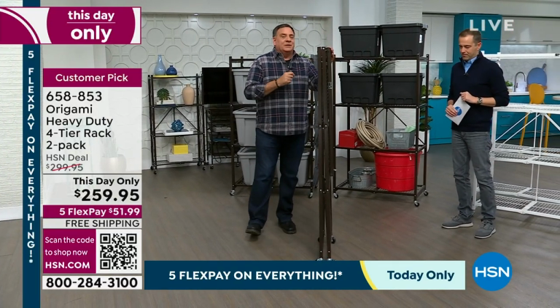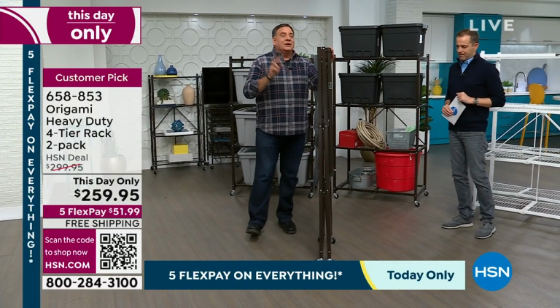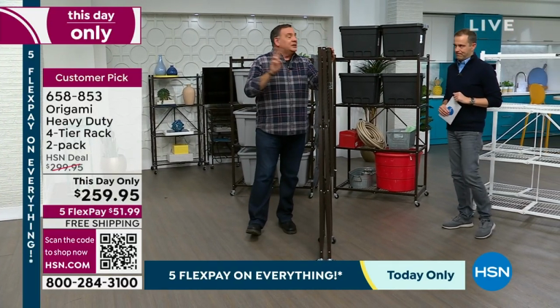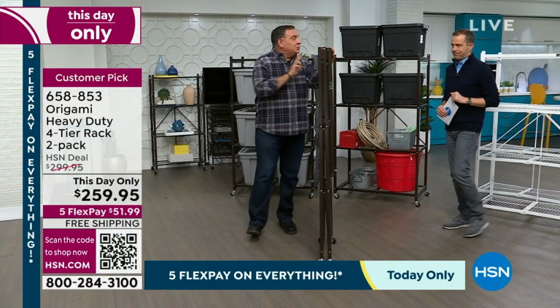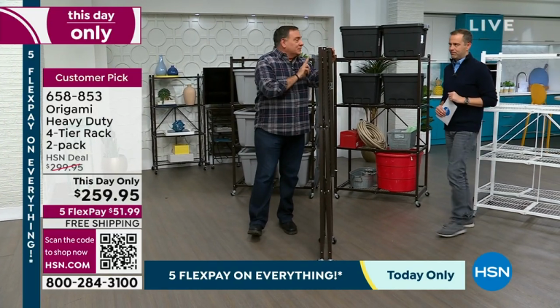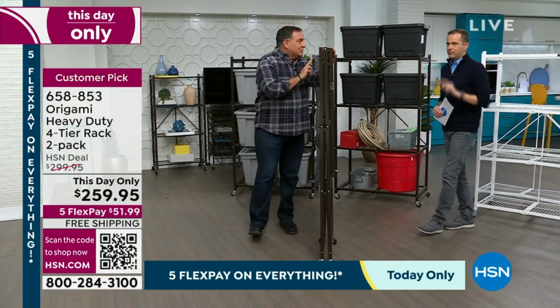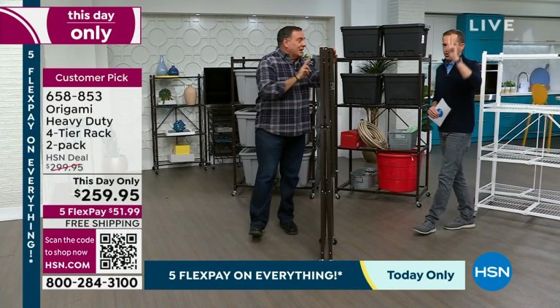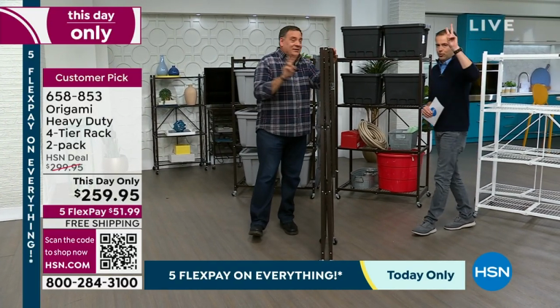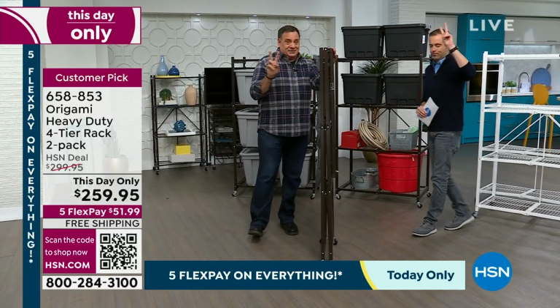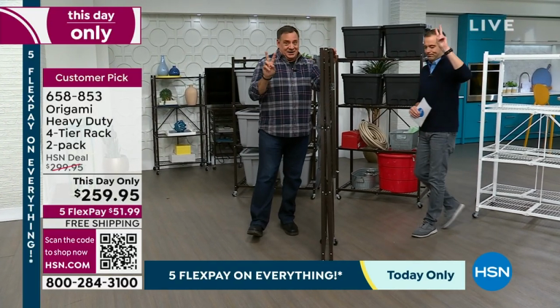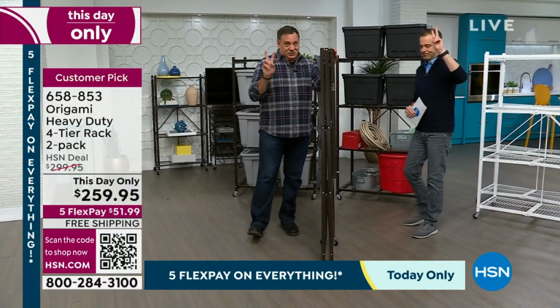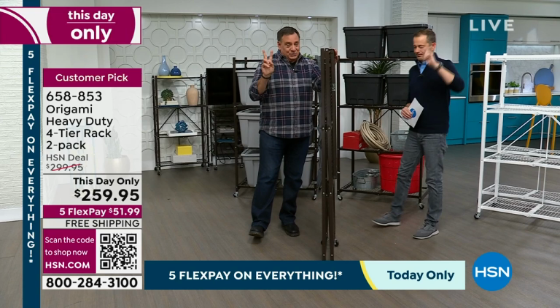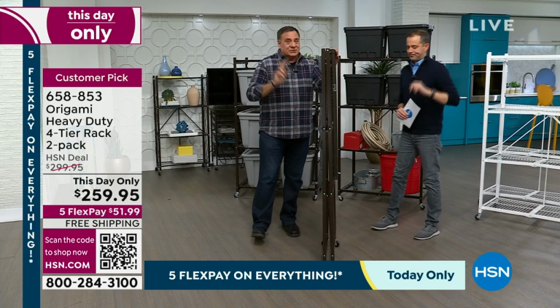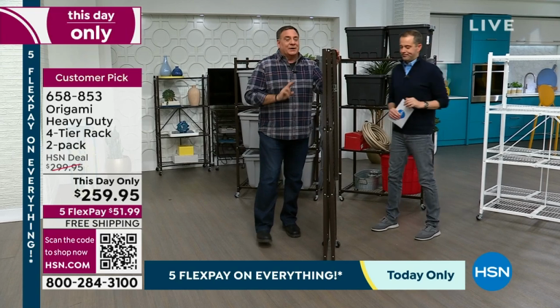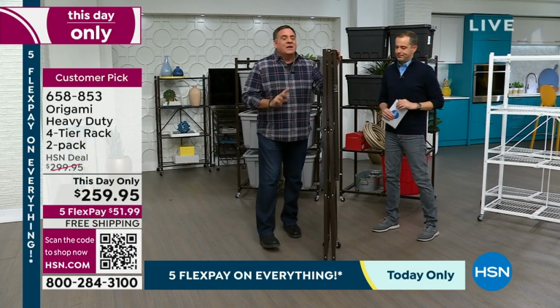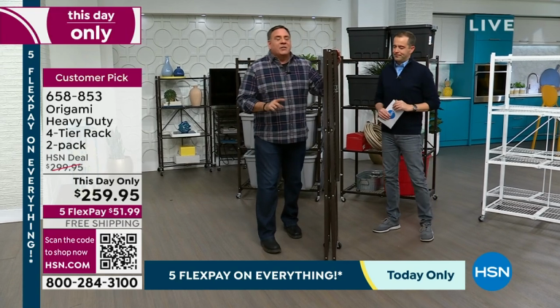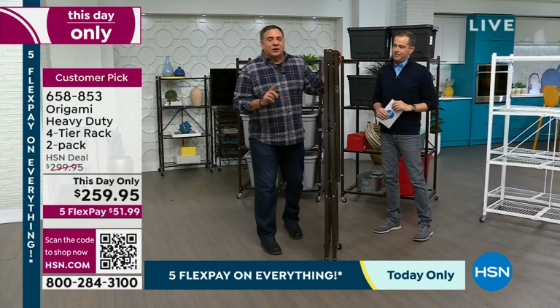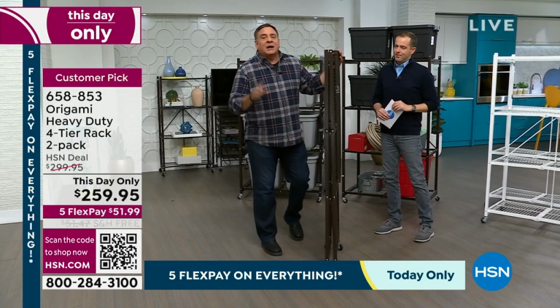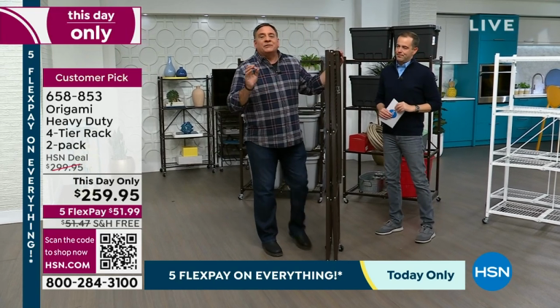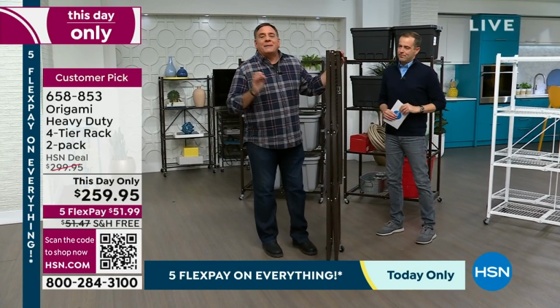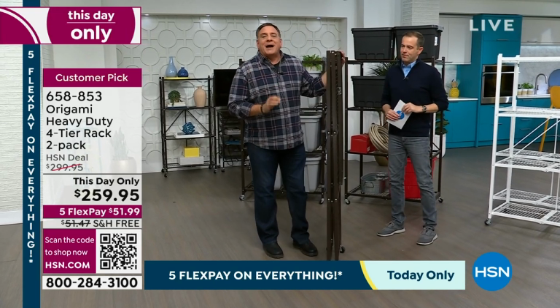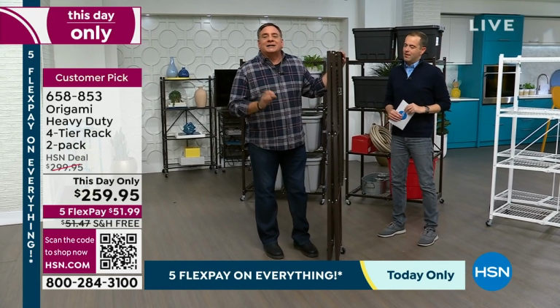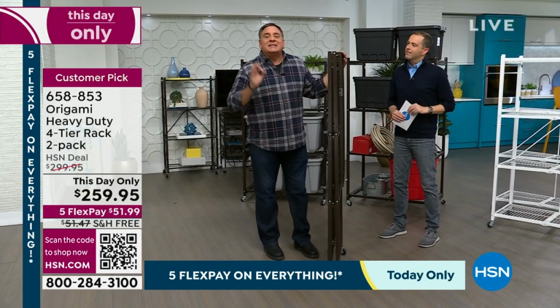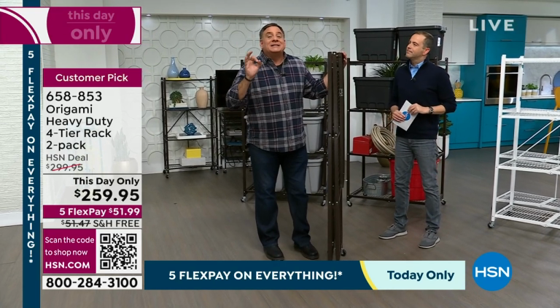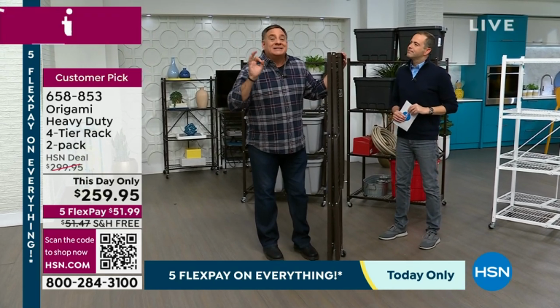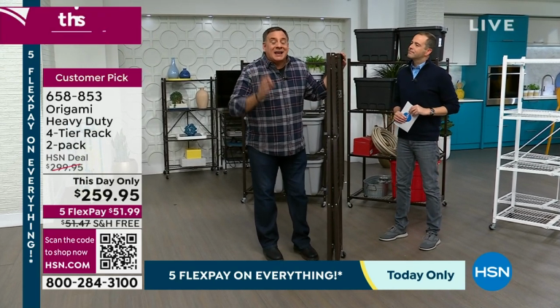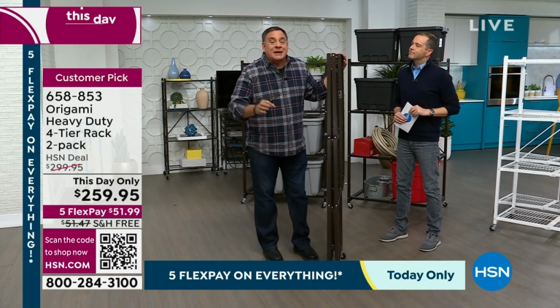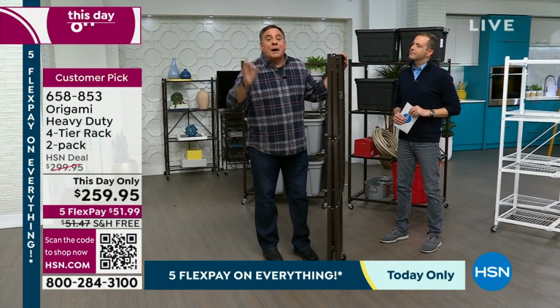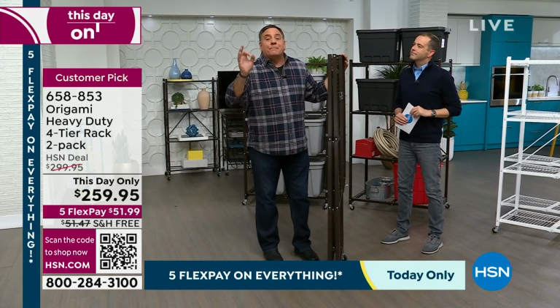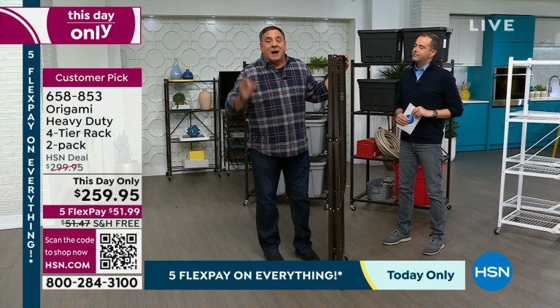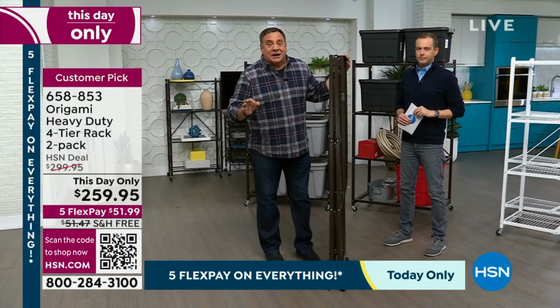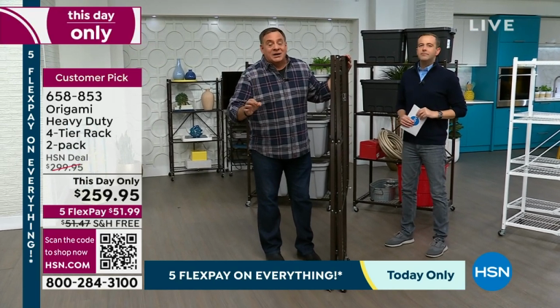You're getting two of them, and they're going to come flat-packed in the same box. It's going to be a heavy box — they're not paying for shipping. No shipping charge.